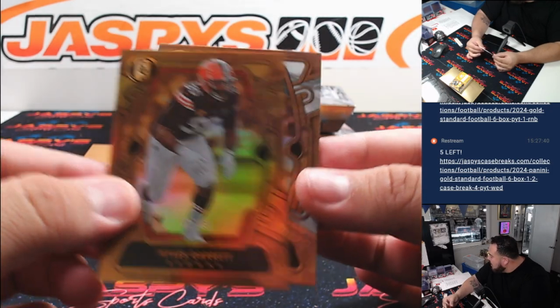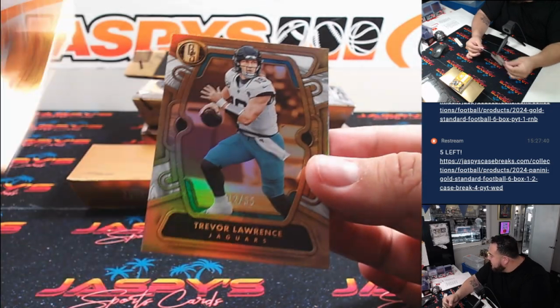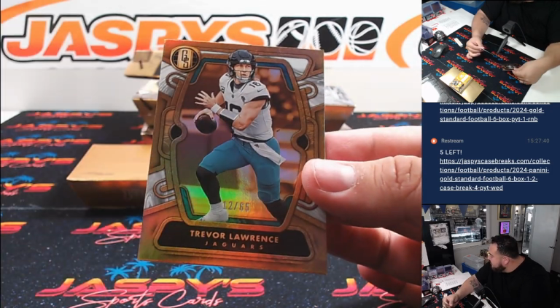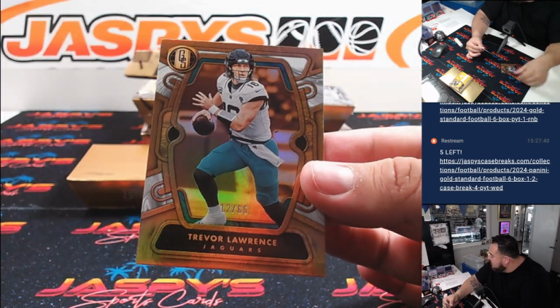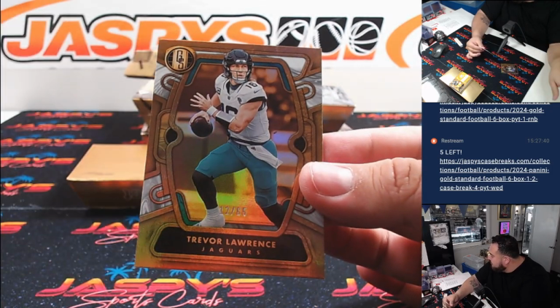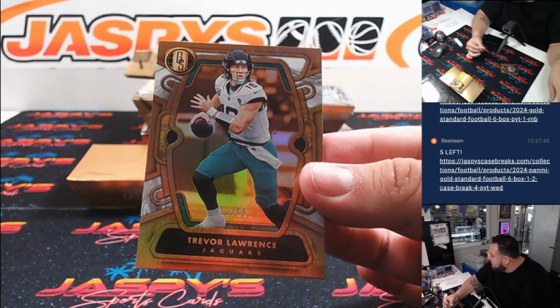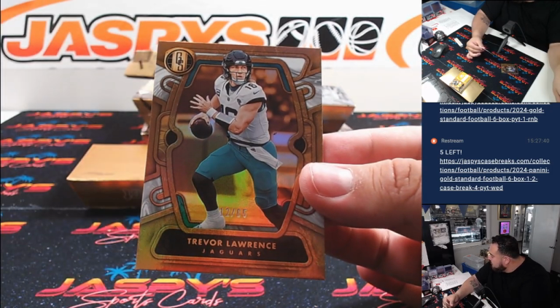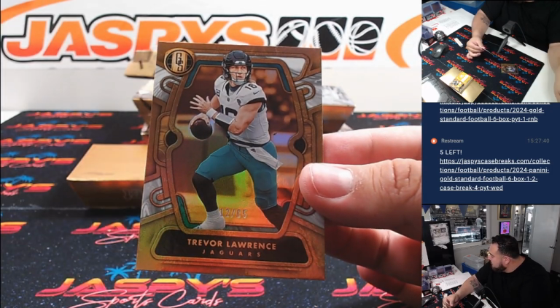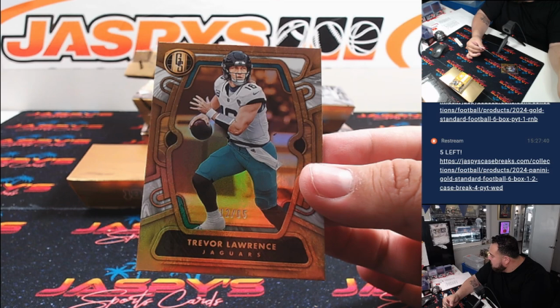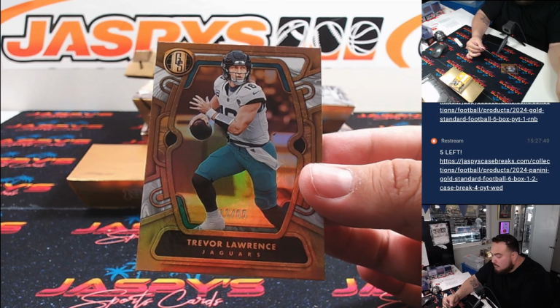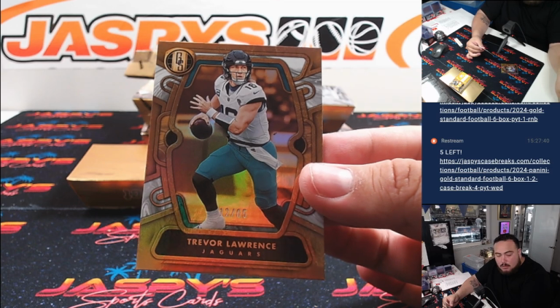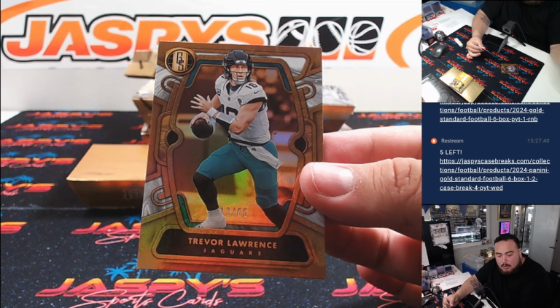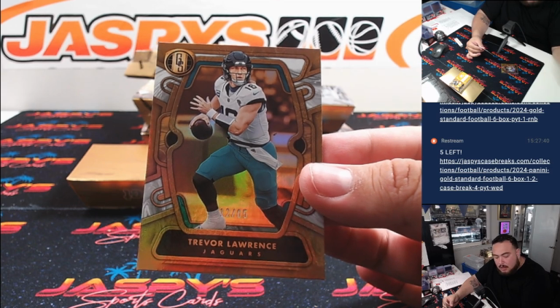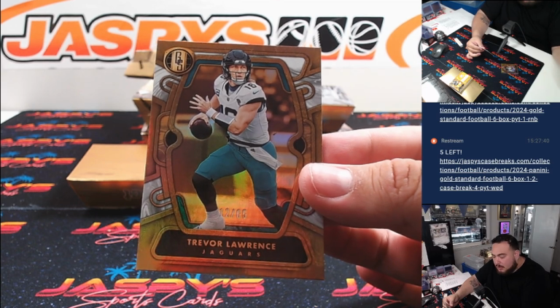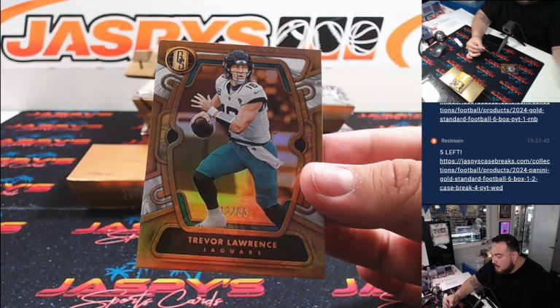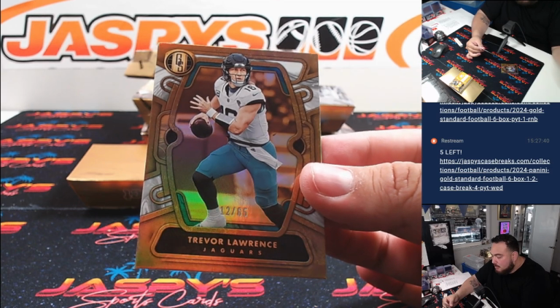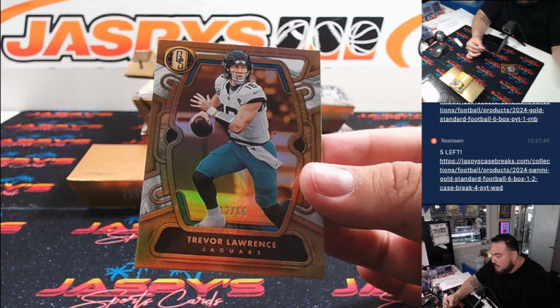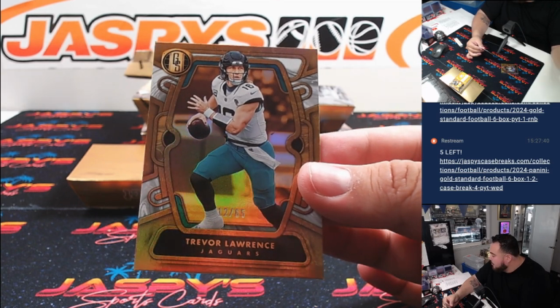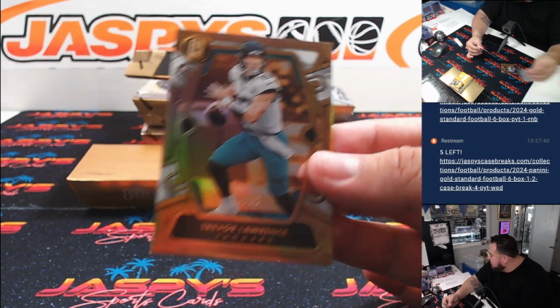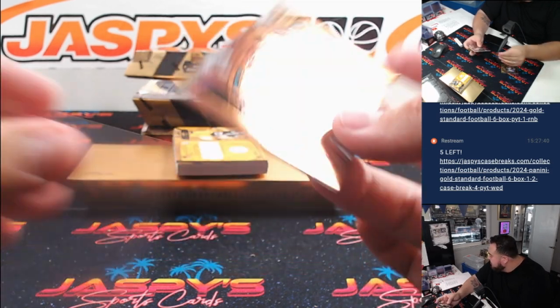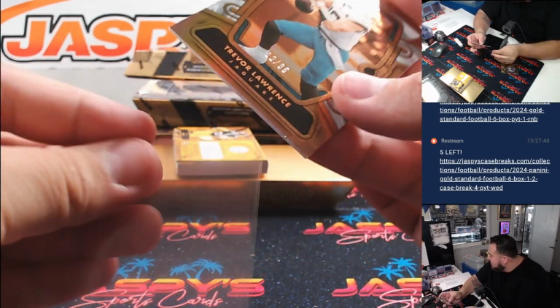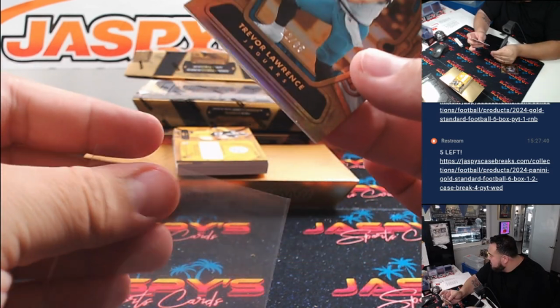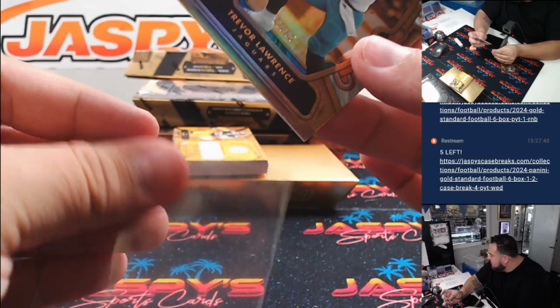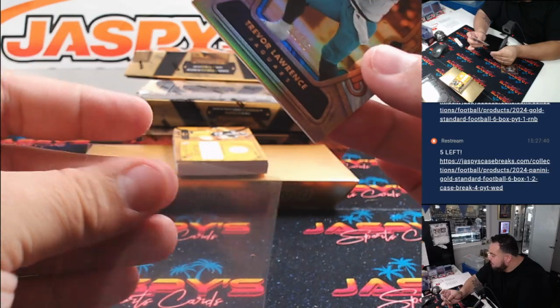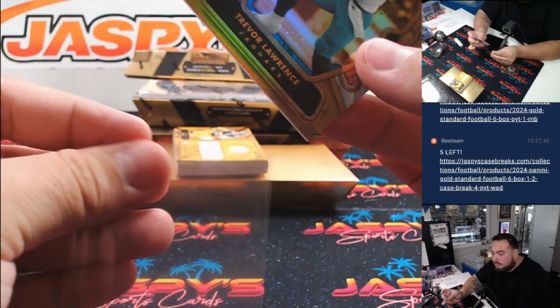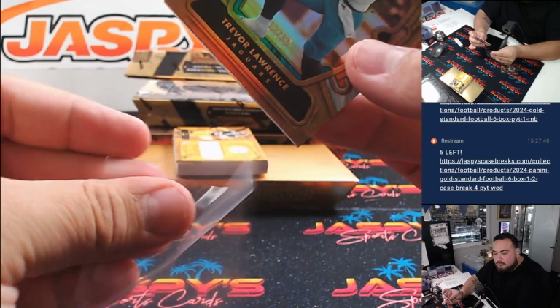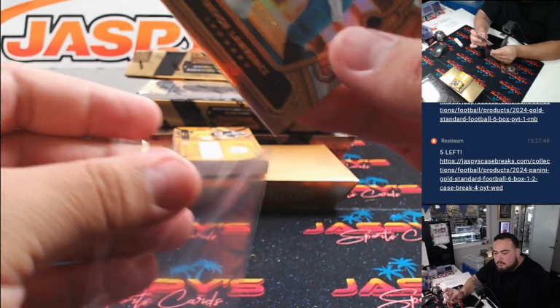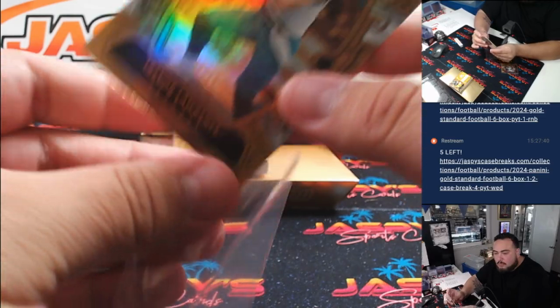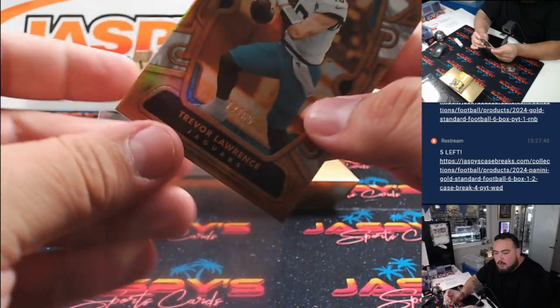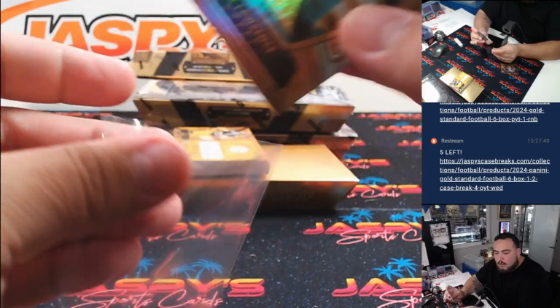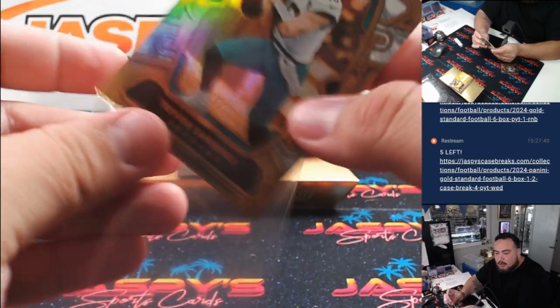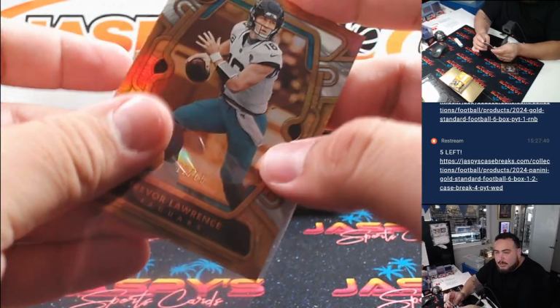That's A-Rod. And then we got a Trevor Lawrence with the Jaguars going to Daniel.